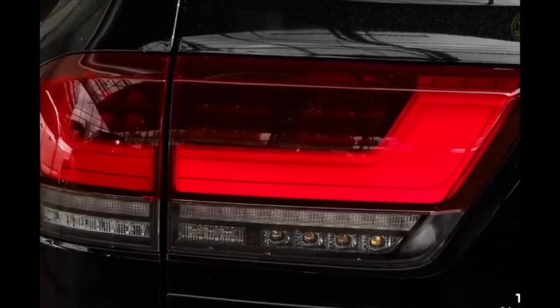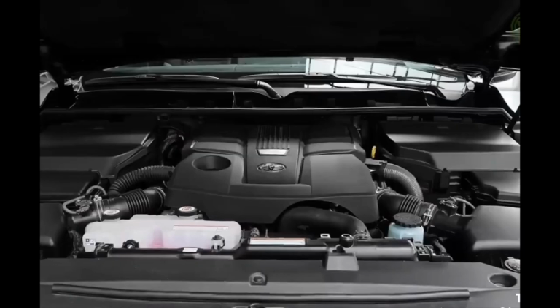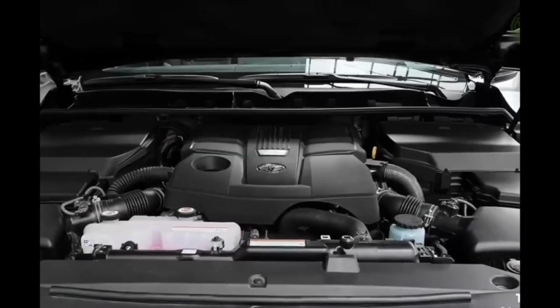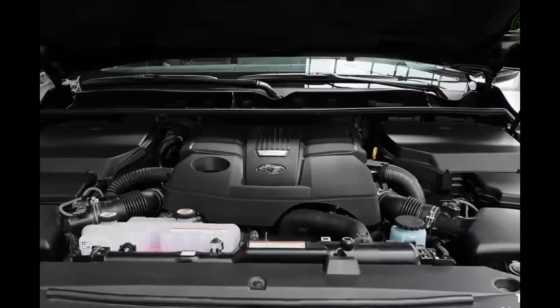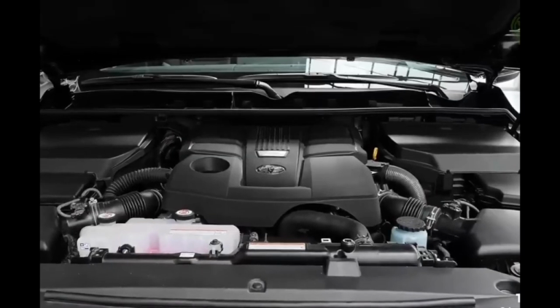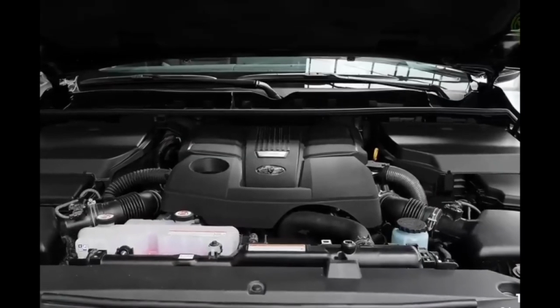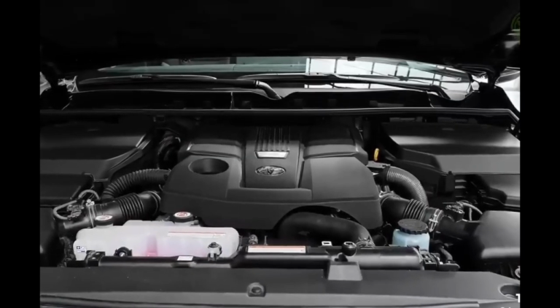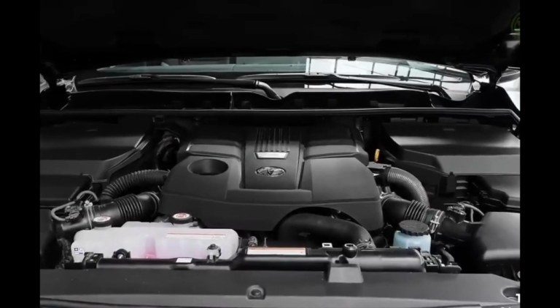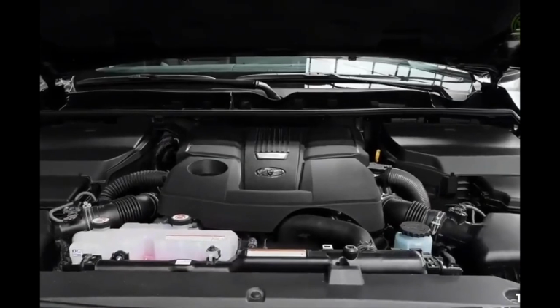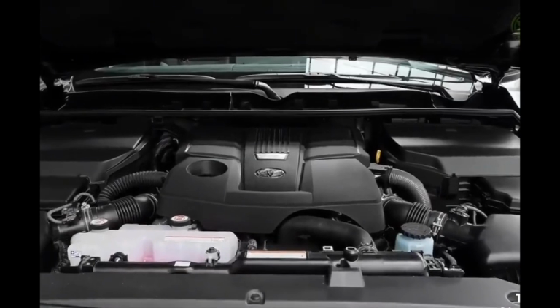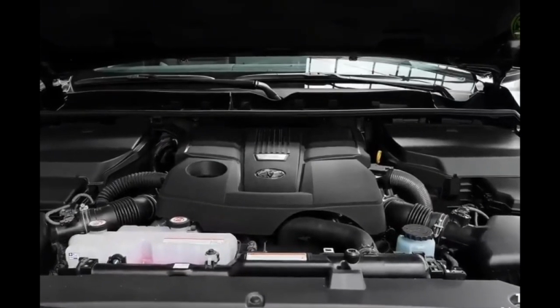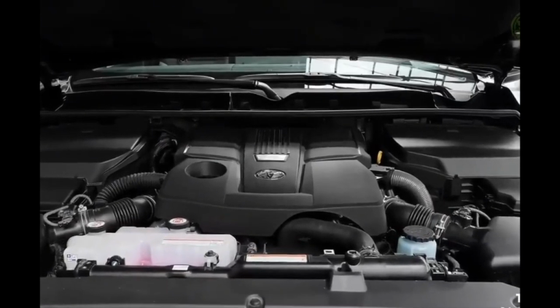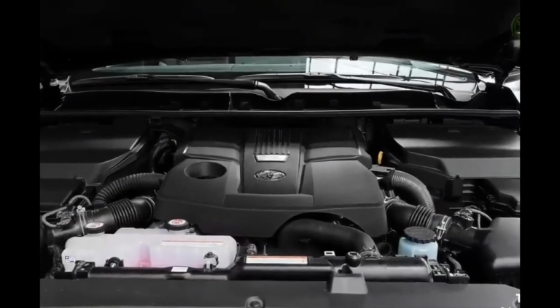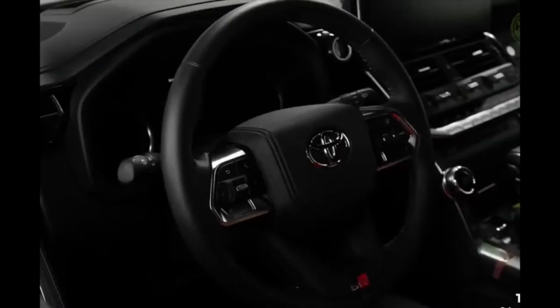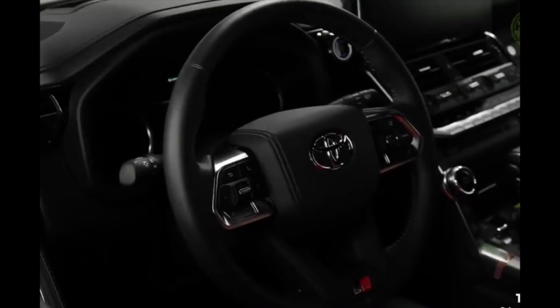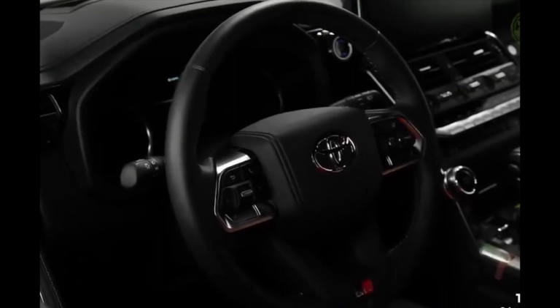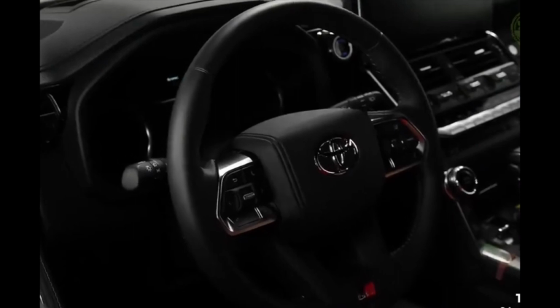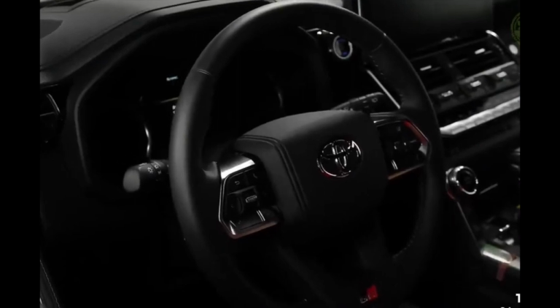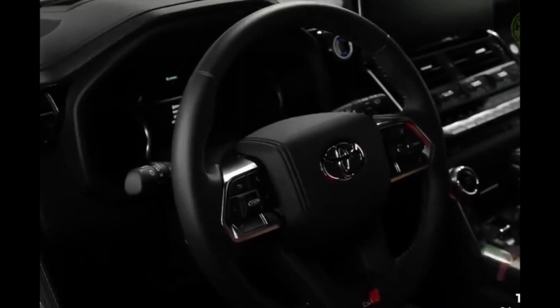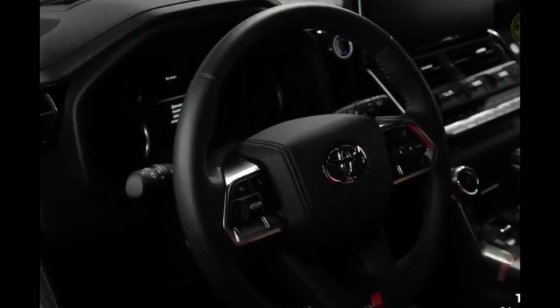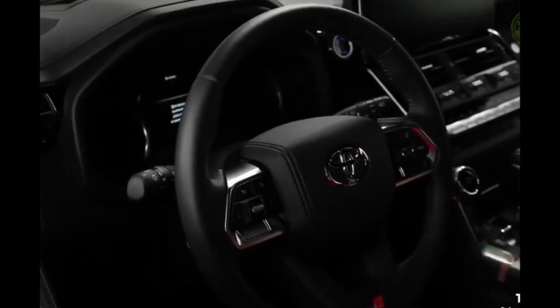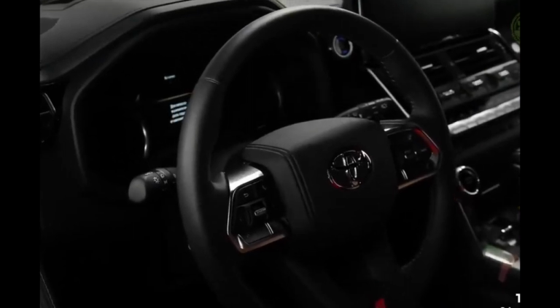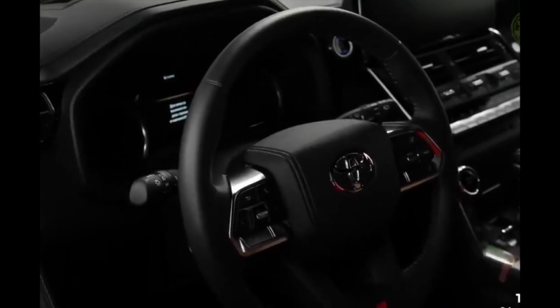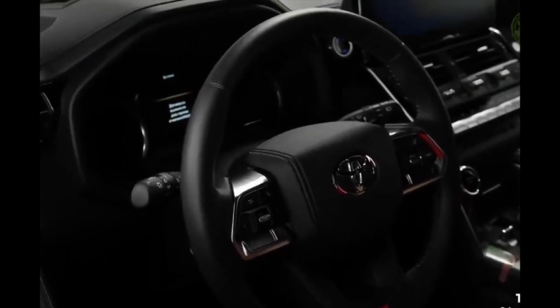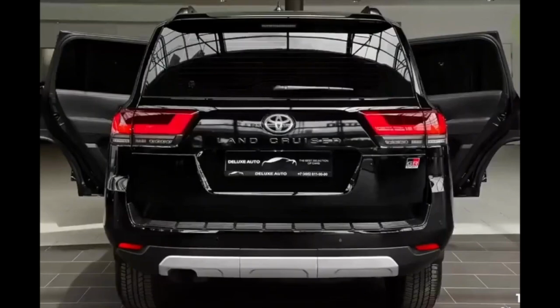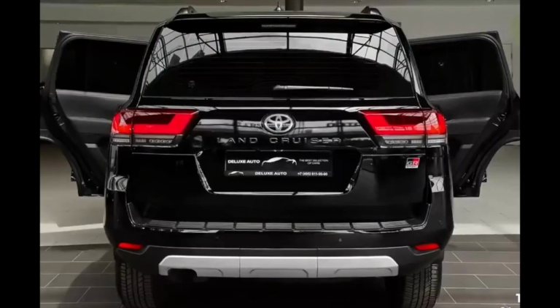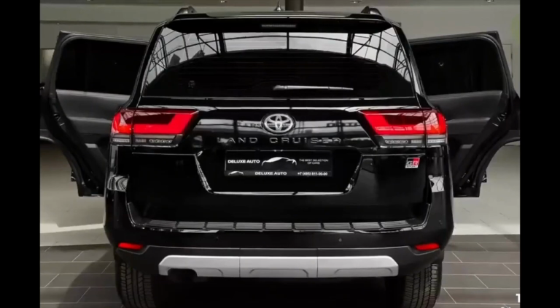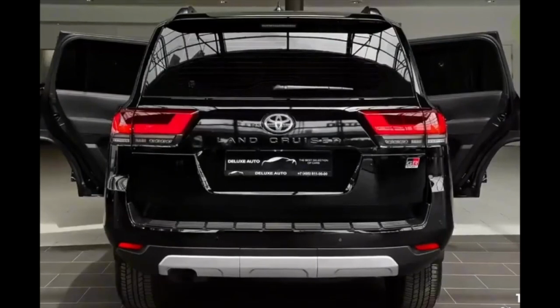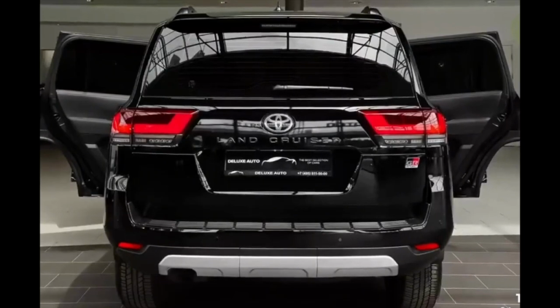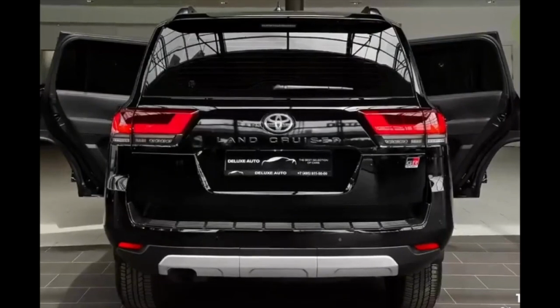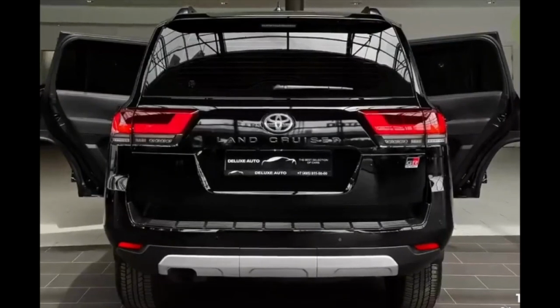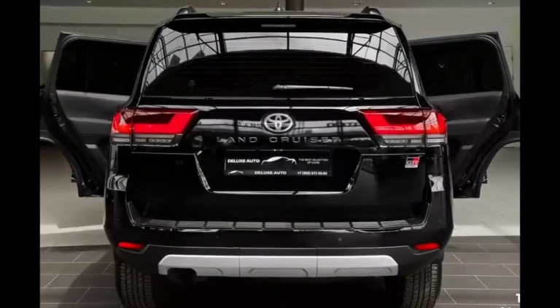It has a 110-liter fuel tank and fuel consumption of 11.3 liters per 100 kilometers.